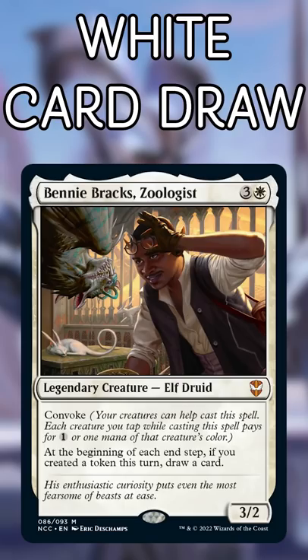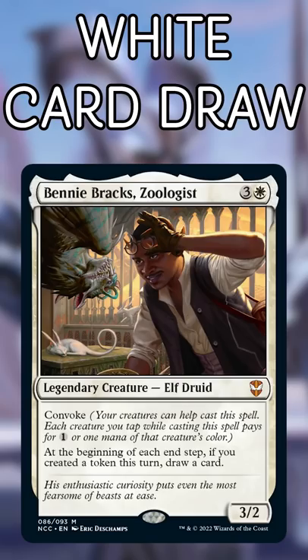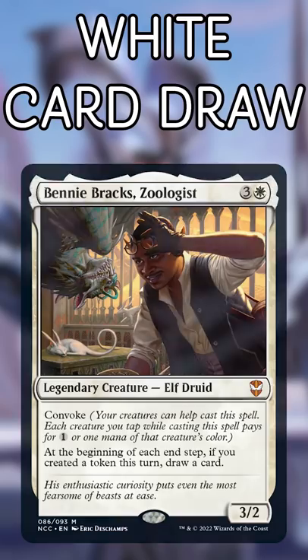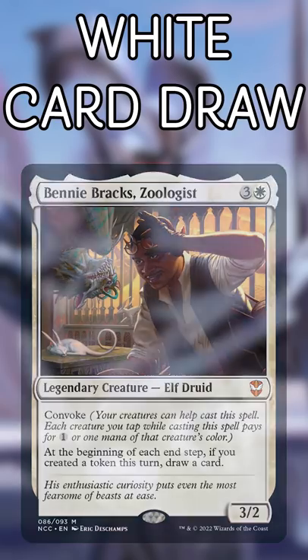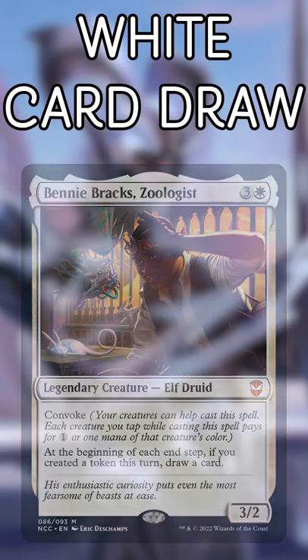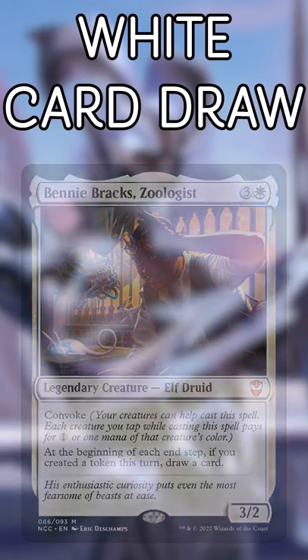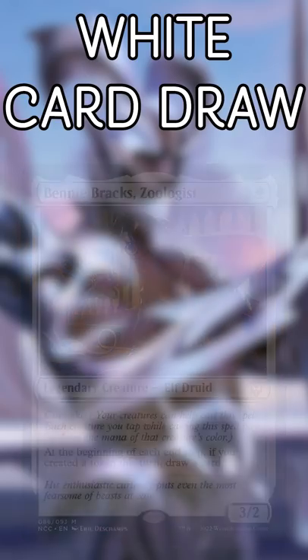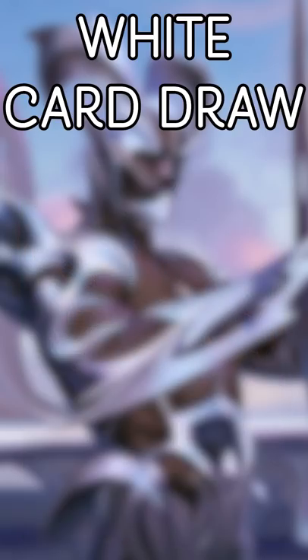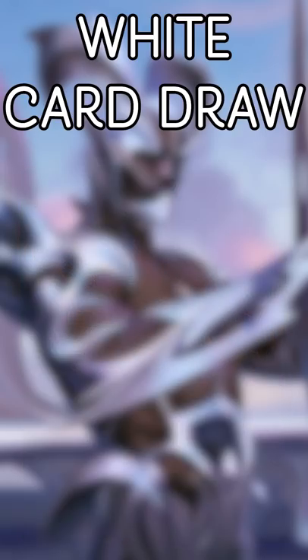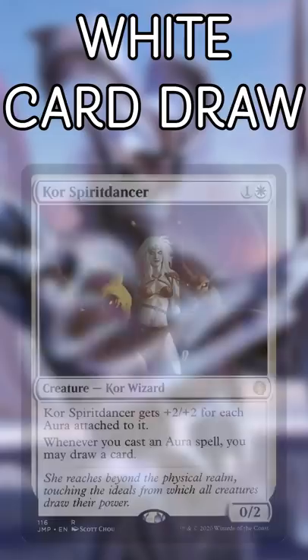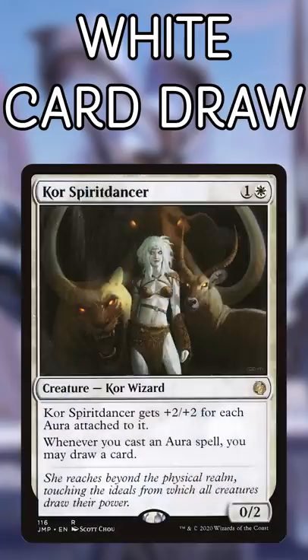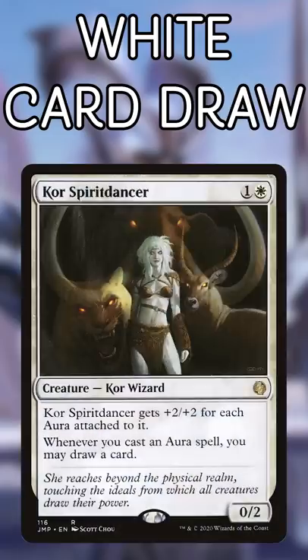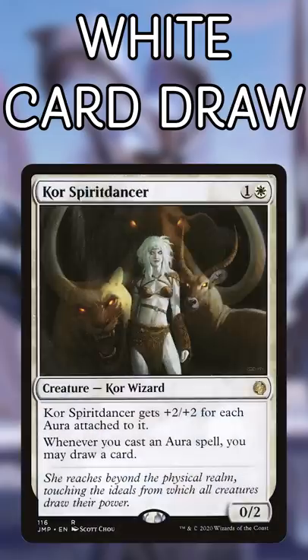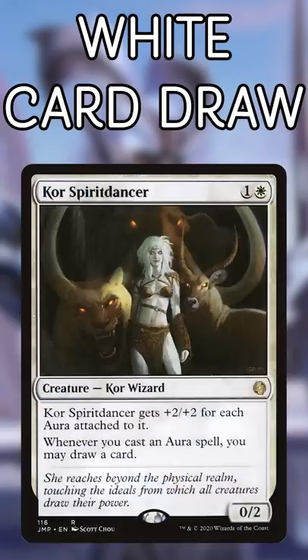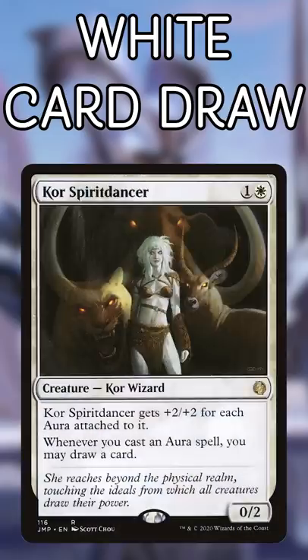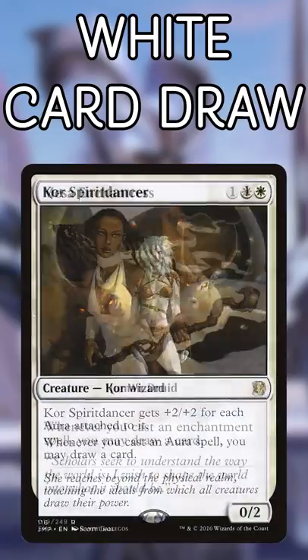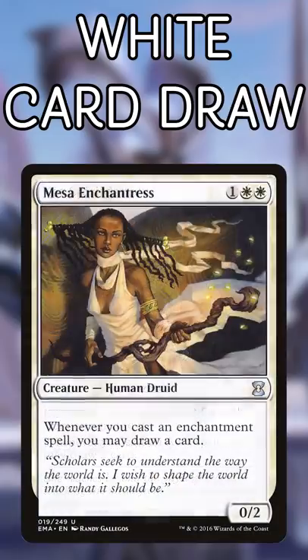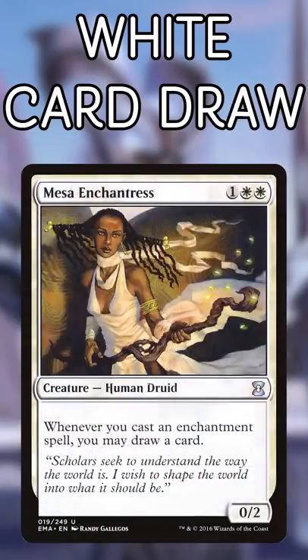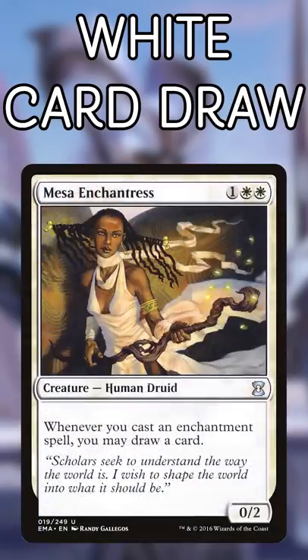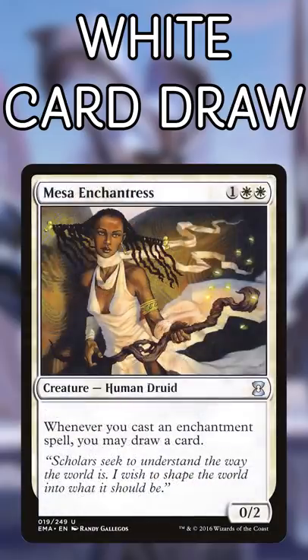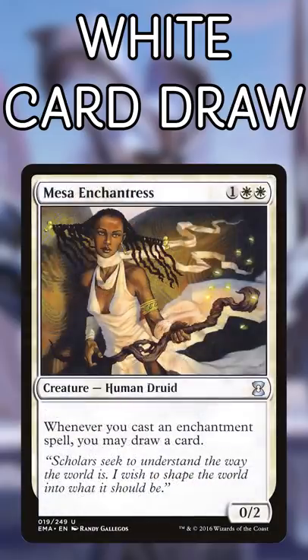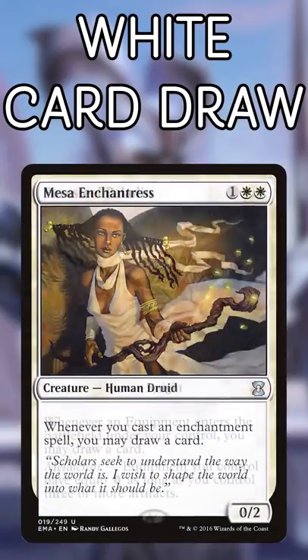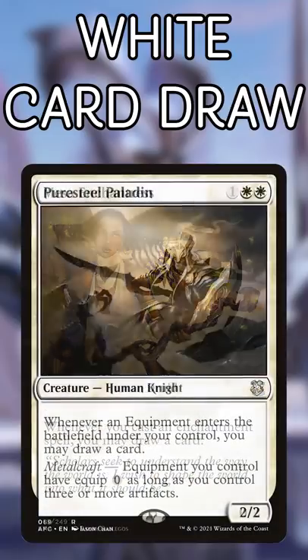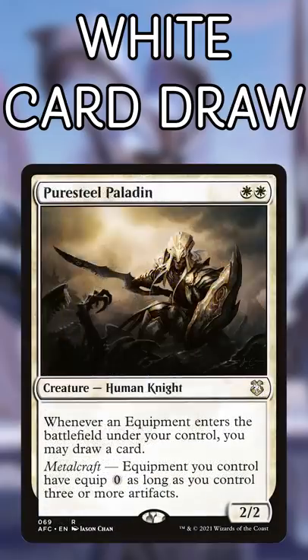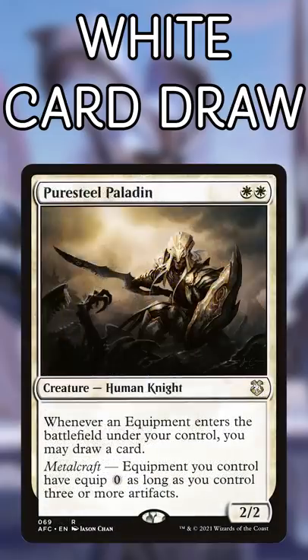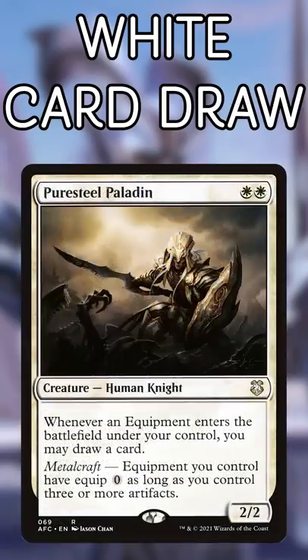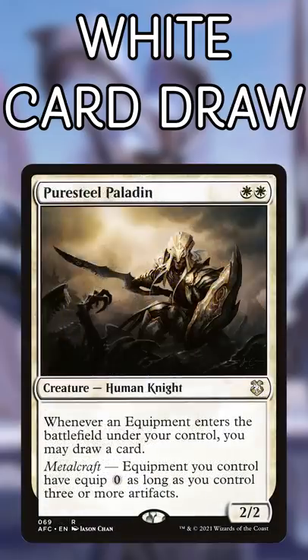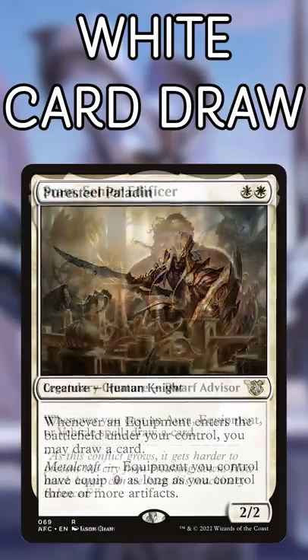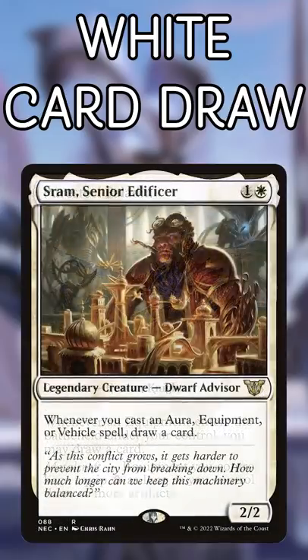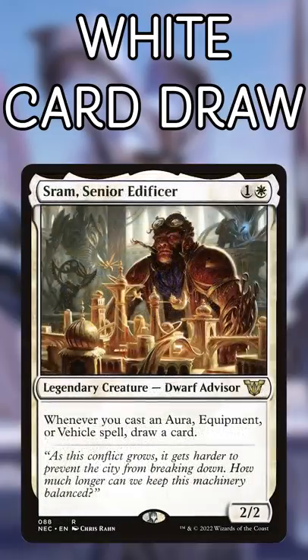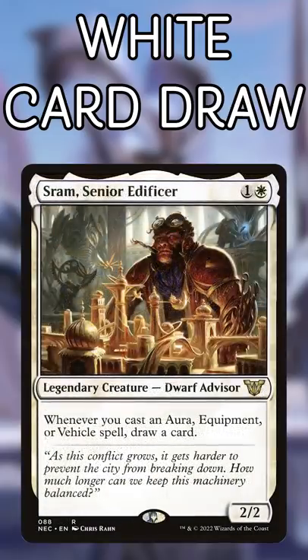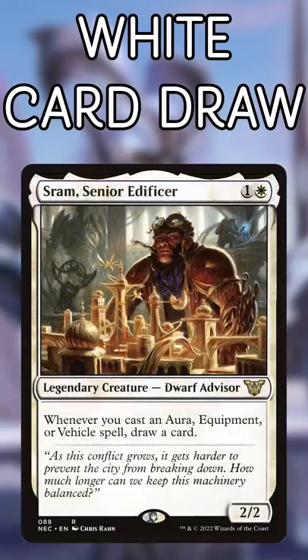Let's not forget the specialized card draw: Core Spirit Dancer for auras, Mesa Enchantress for enchantments, Pure Steel Paladin for equipment, and Sram for tons of stuff.